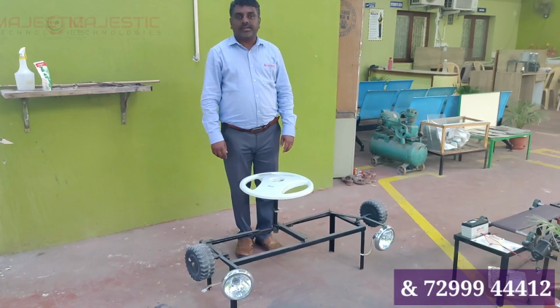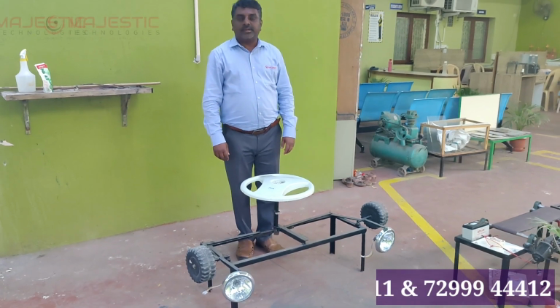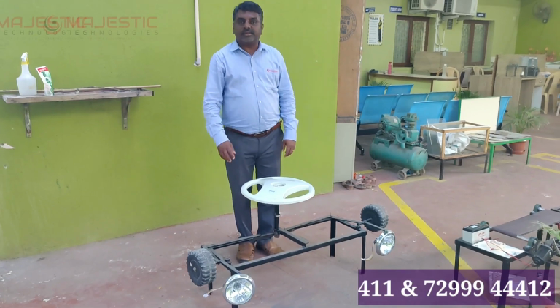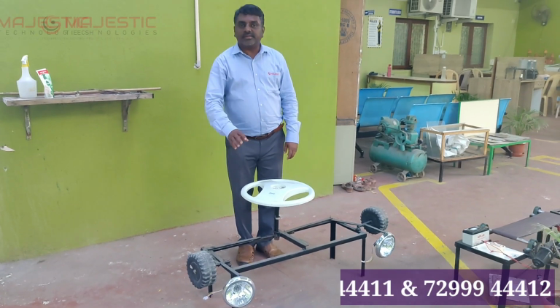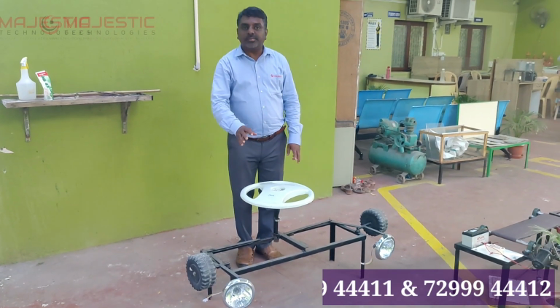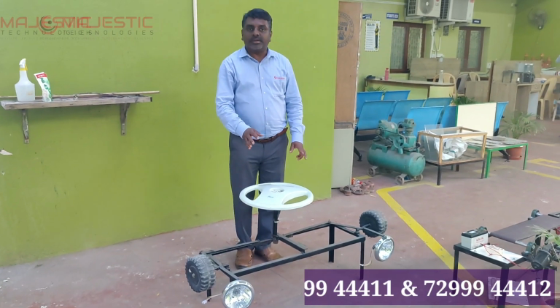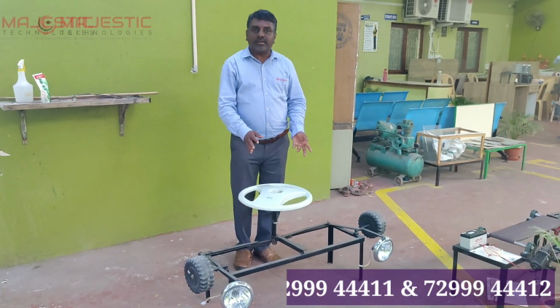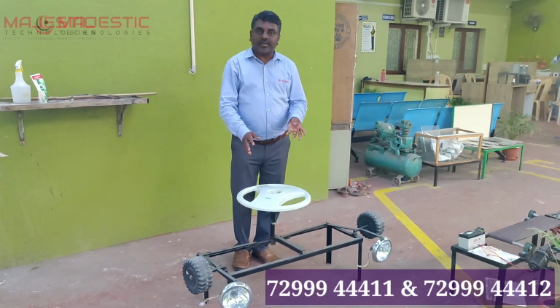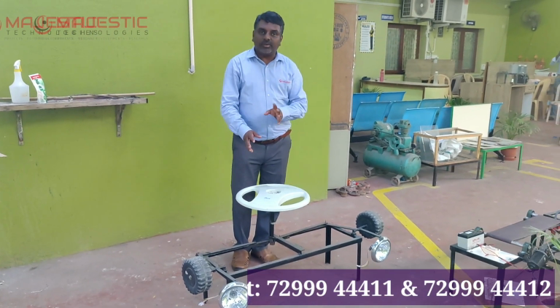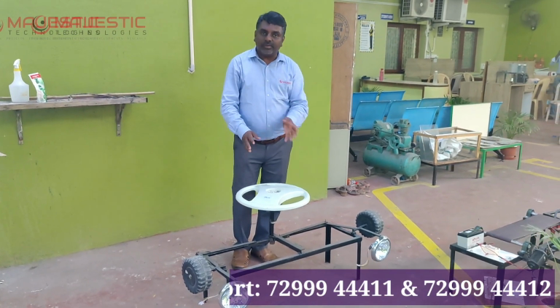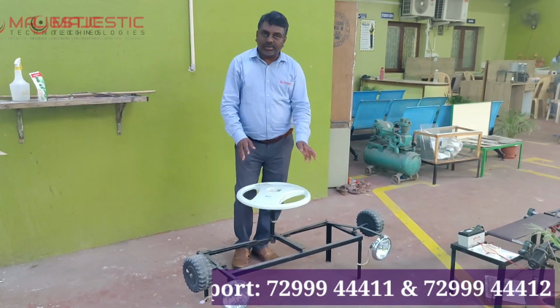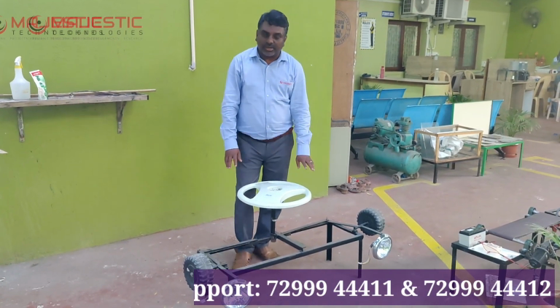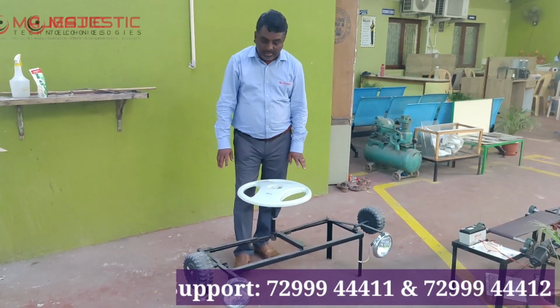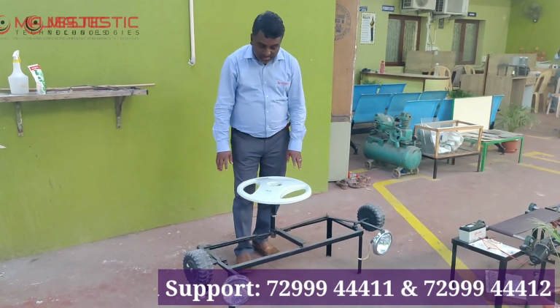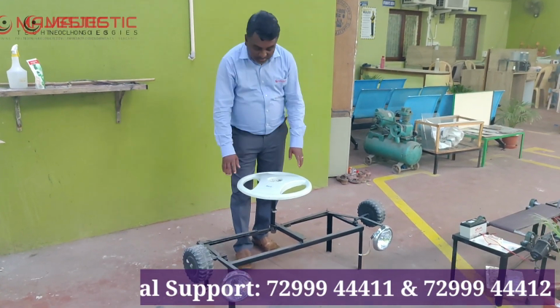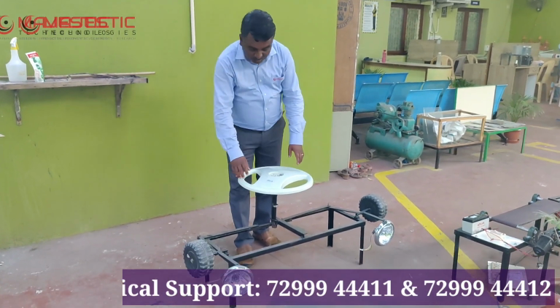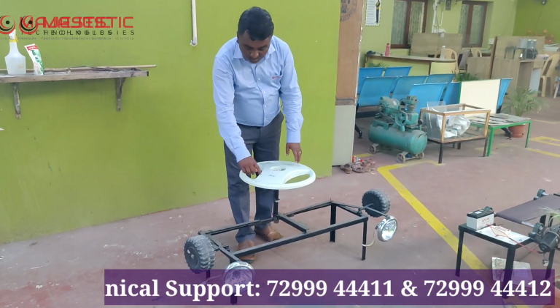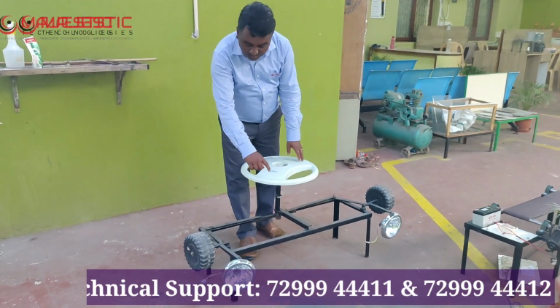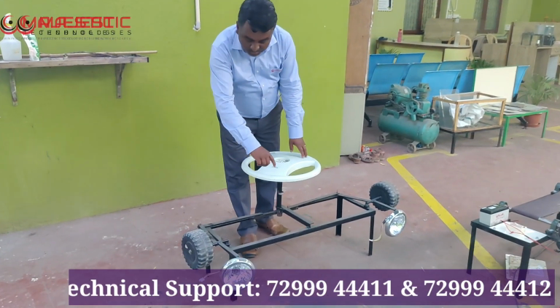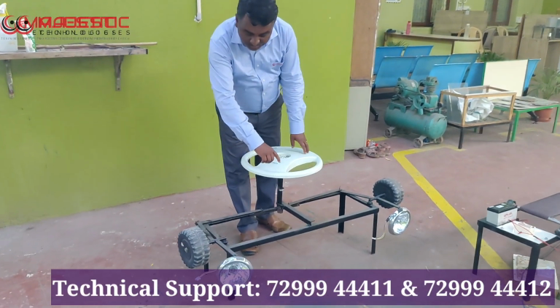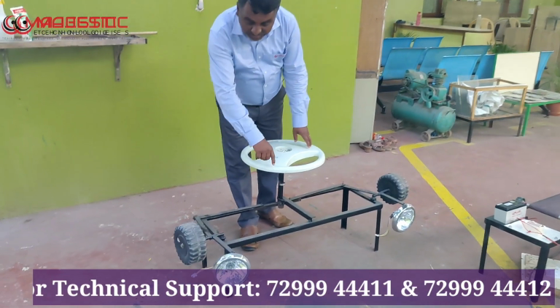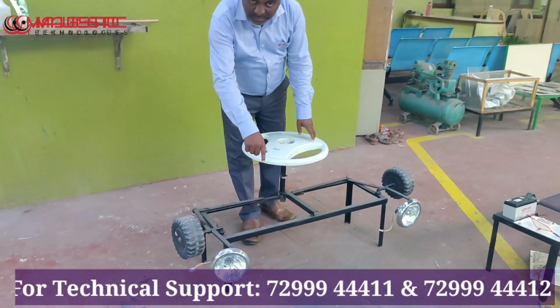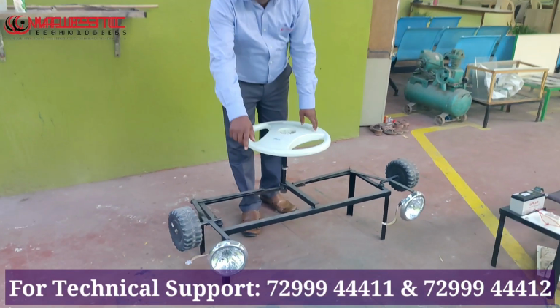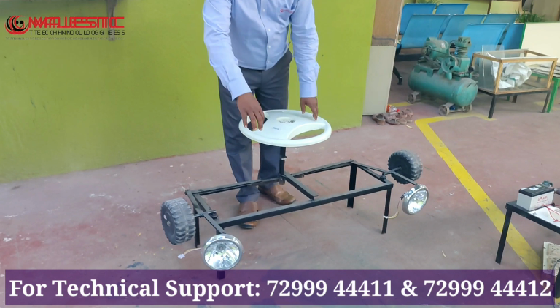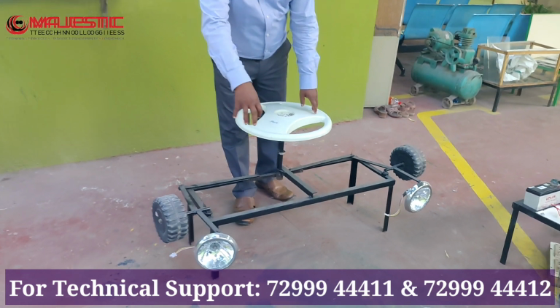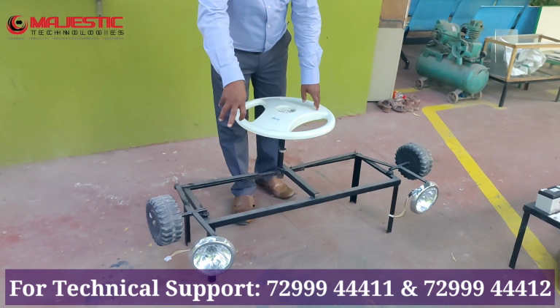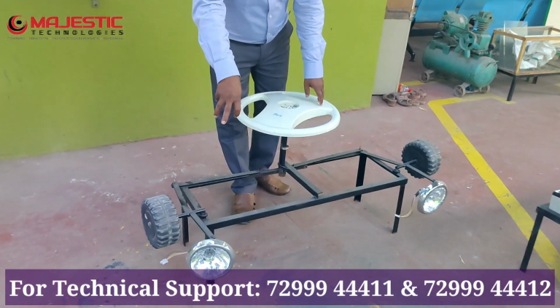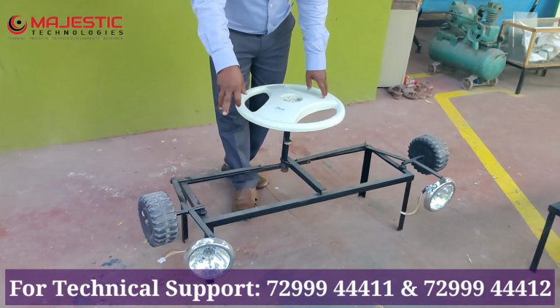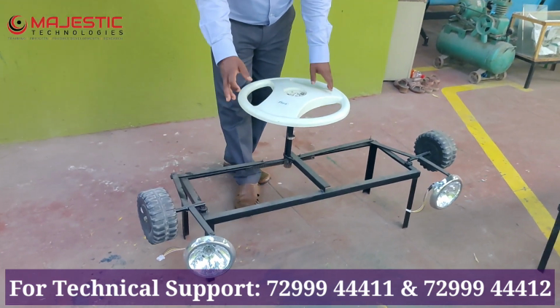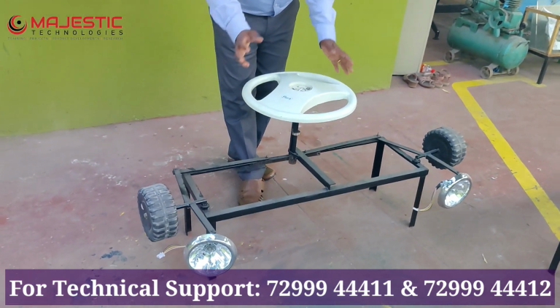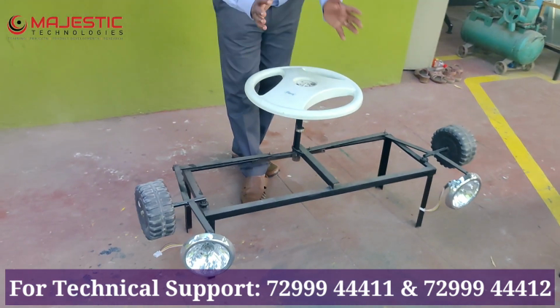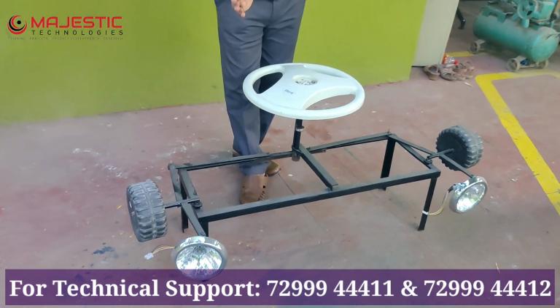This is a simple new invention: steering controlled headlight alignment.